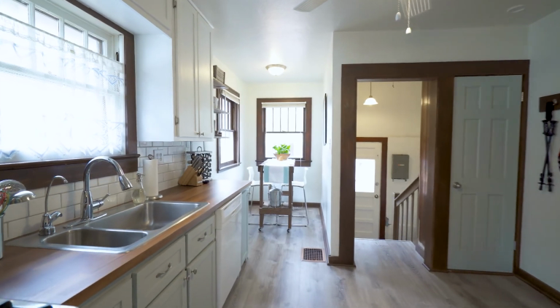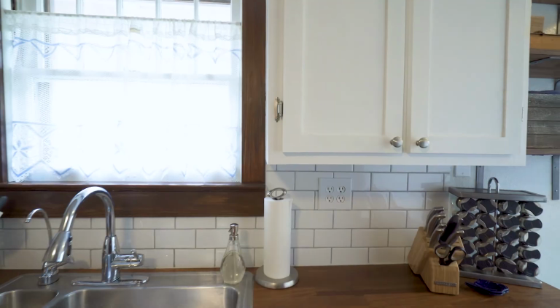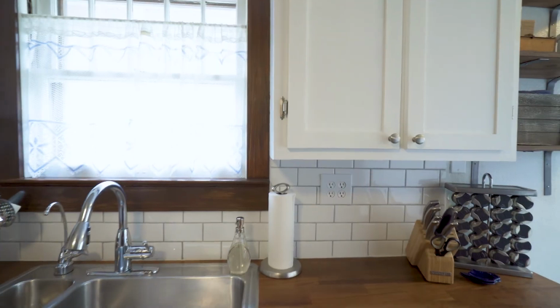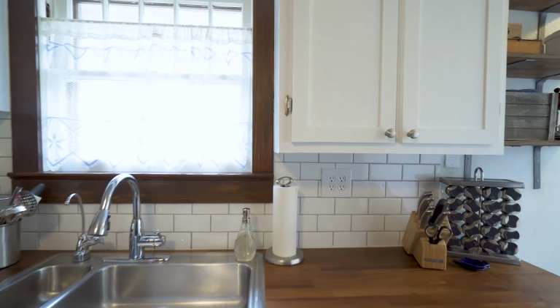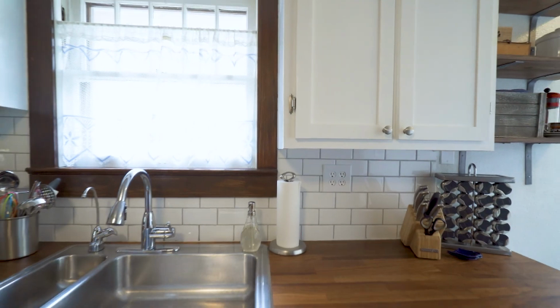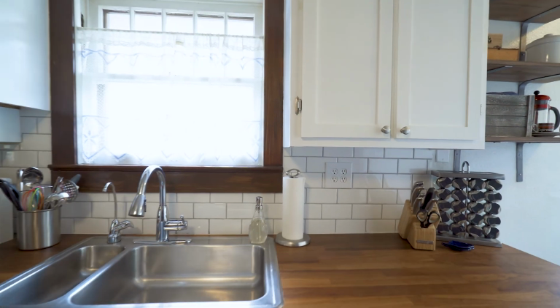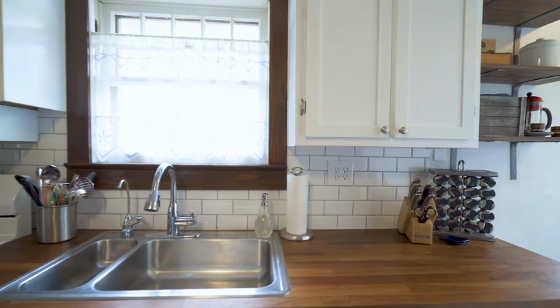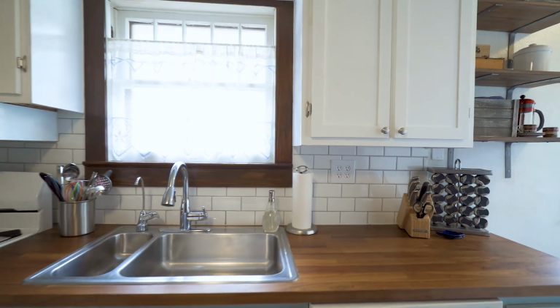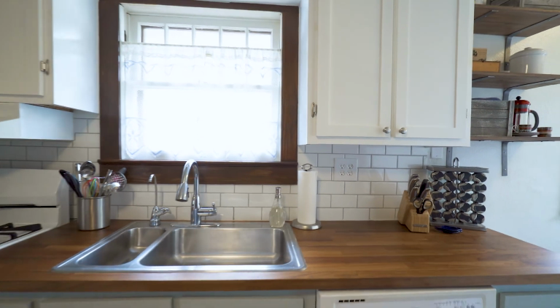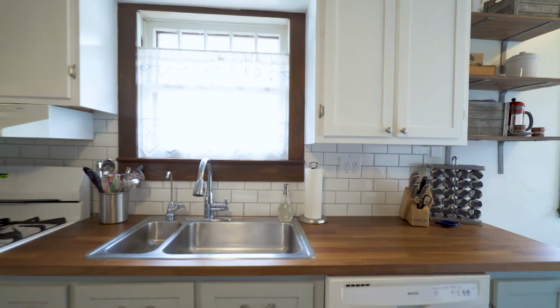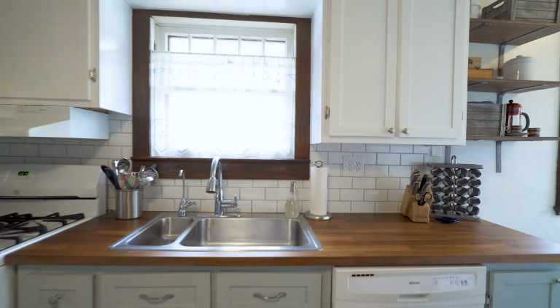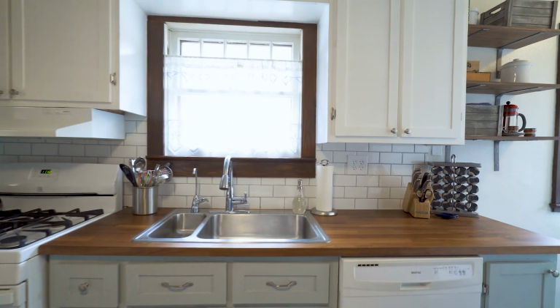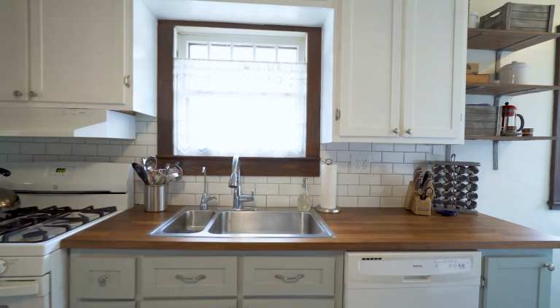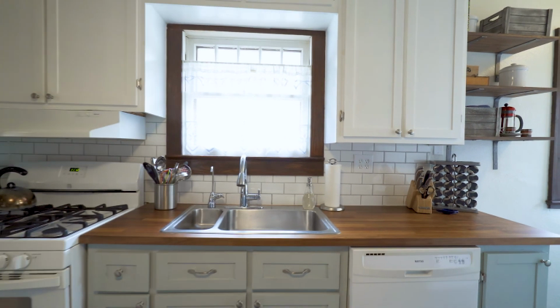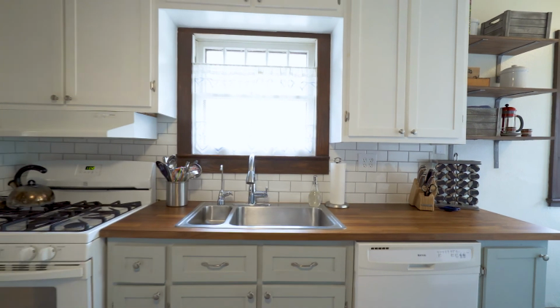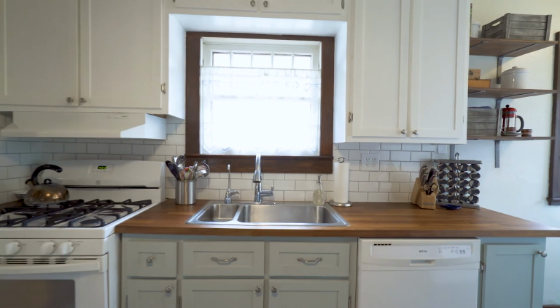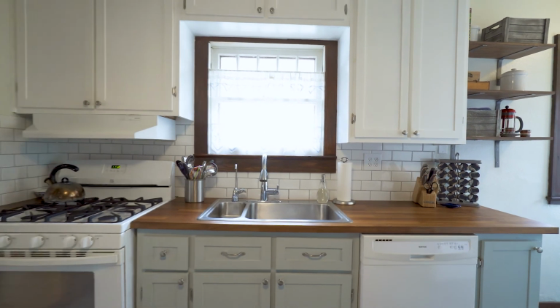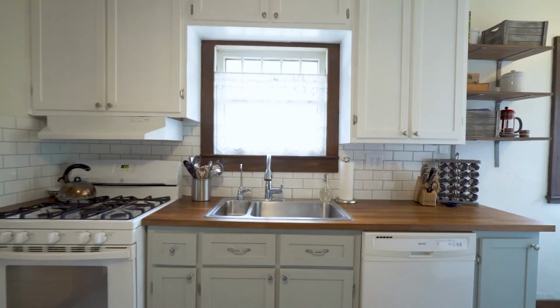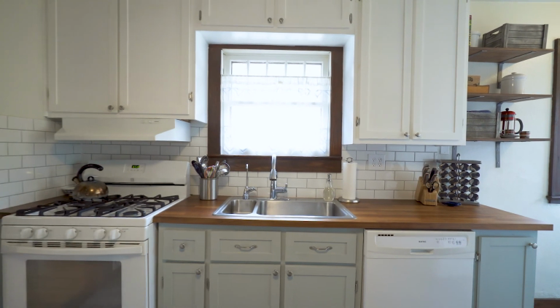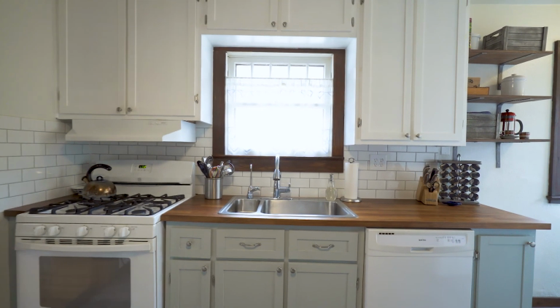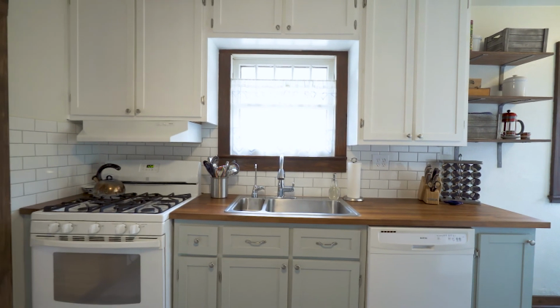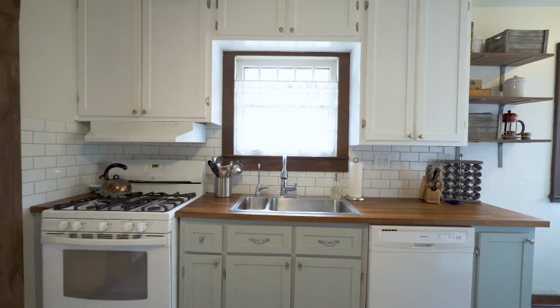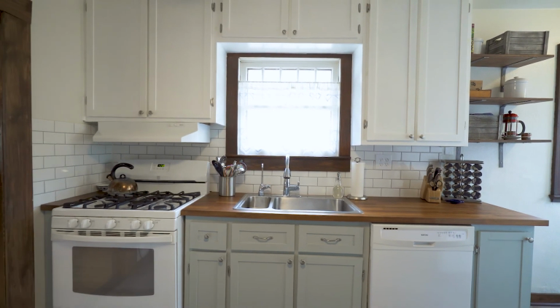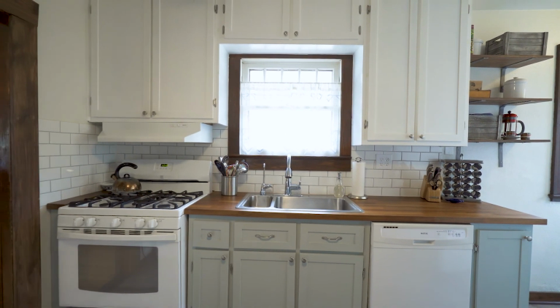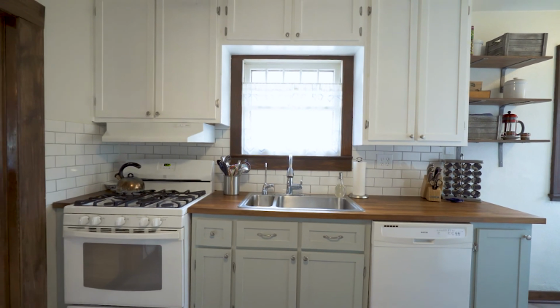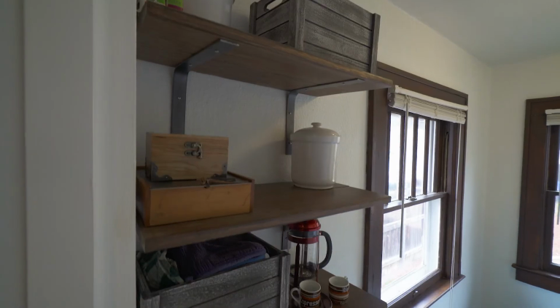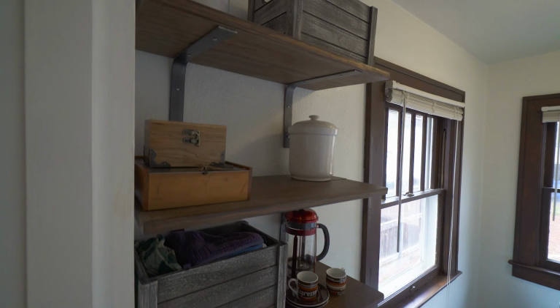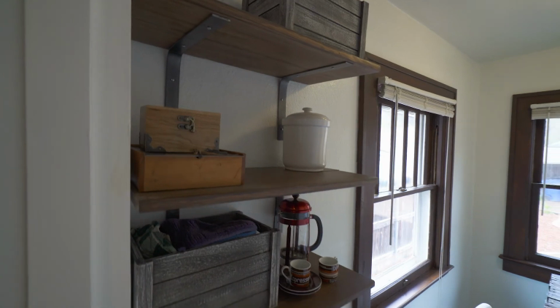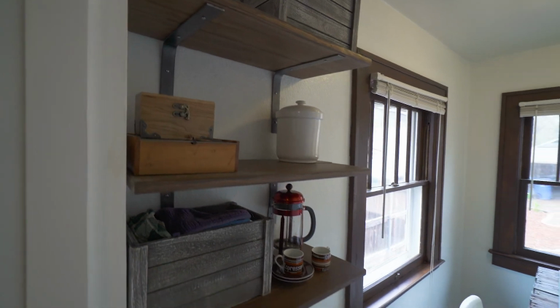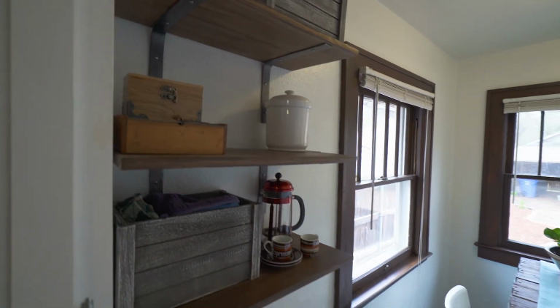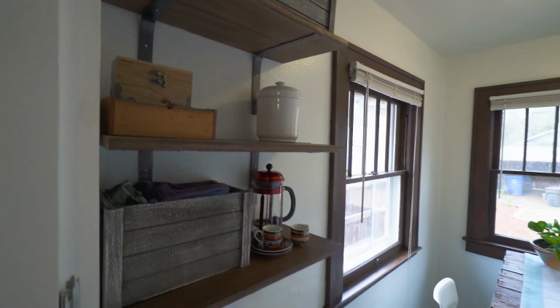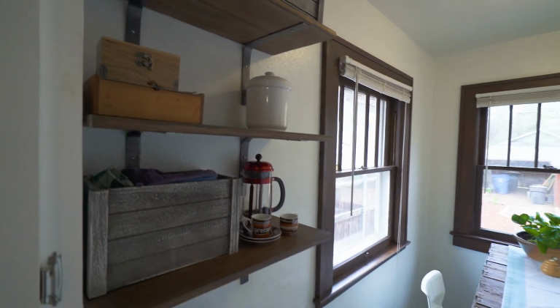The kitchen has new flooring, fresh paint, and features a gas range and sunny breakfast nook.